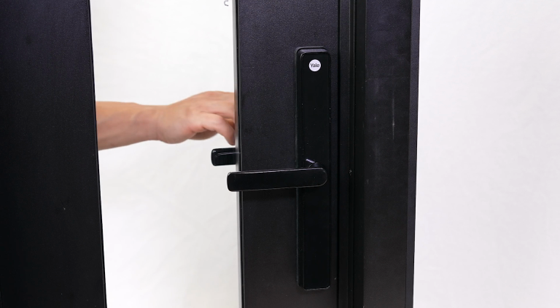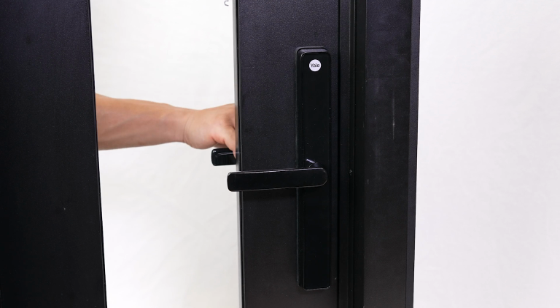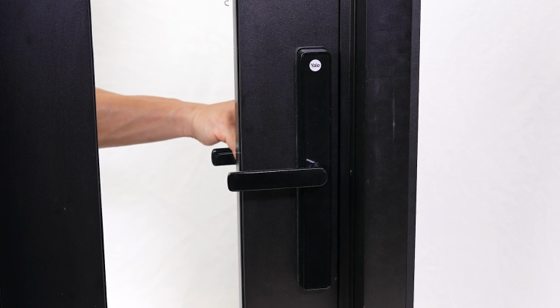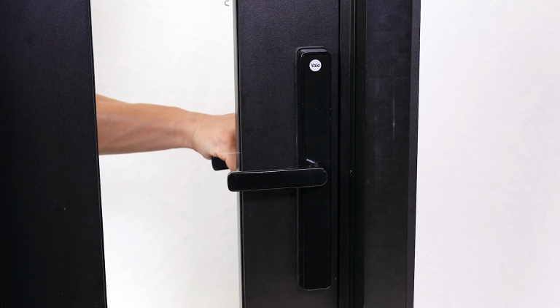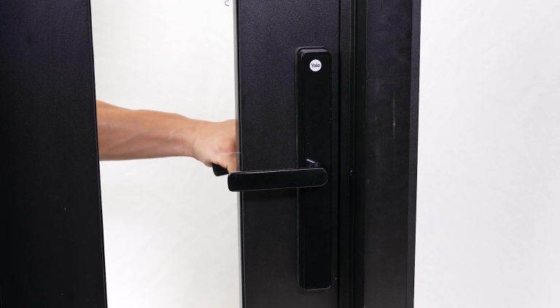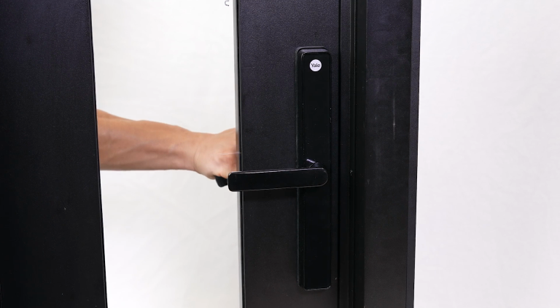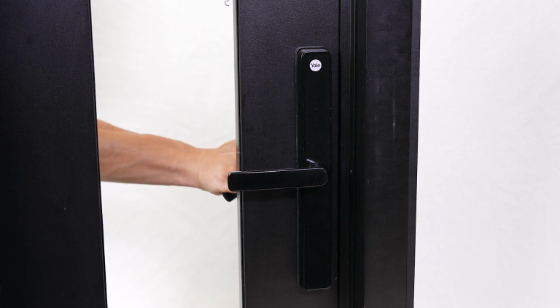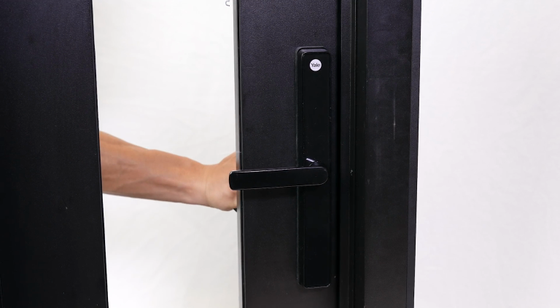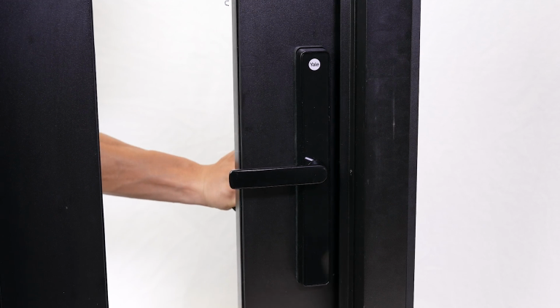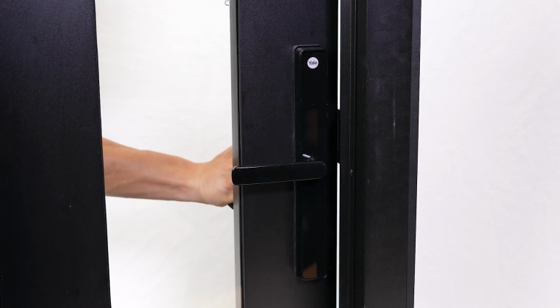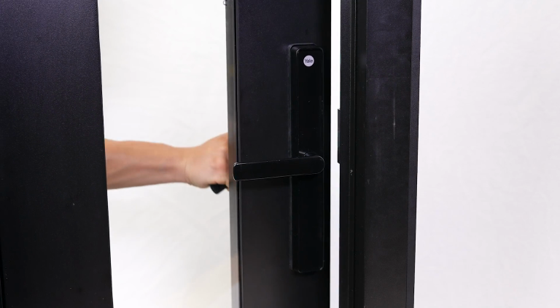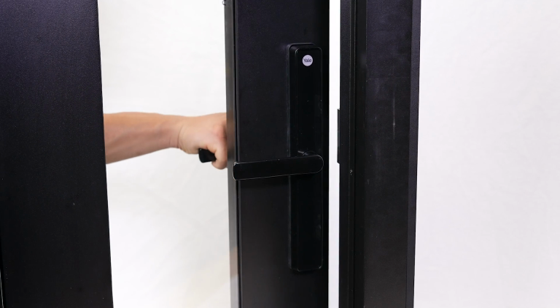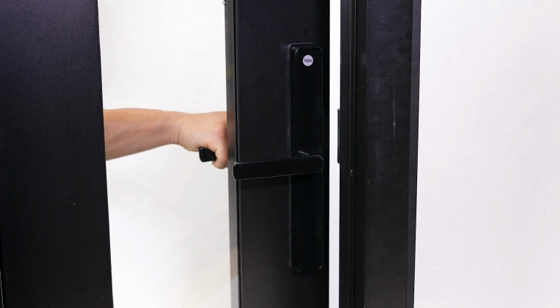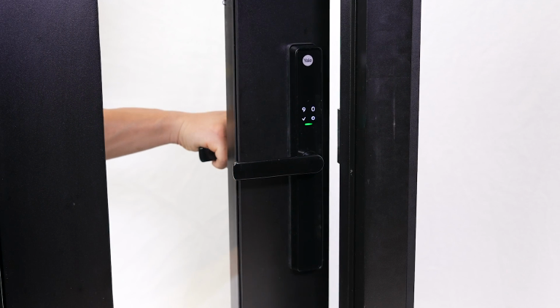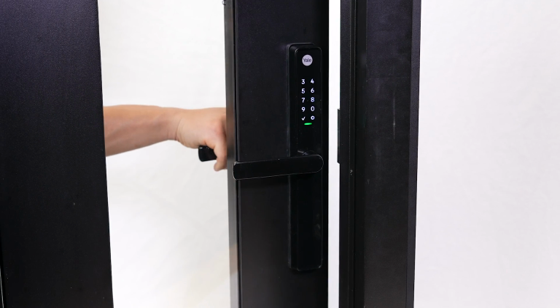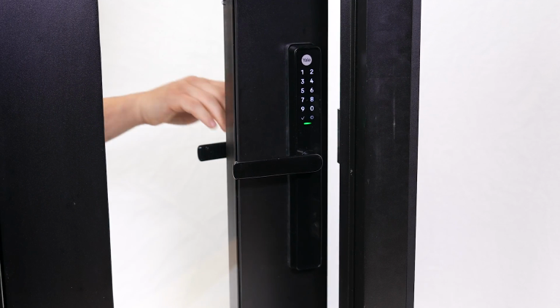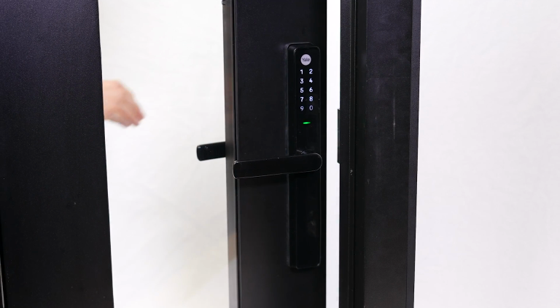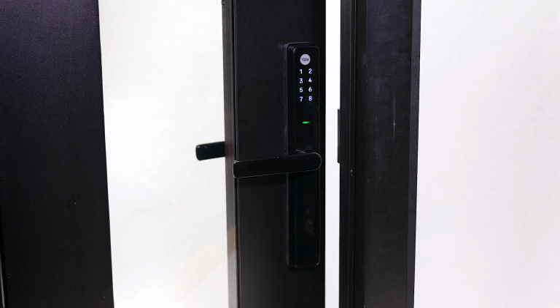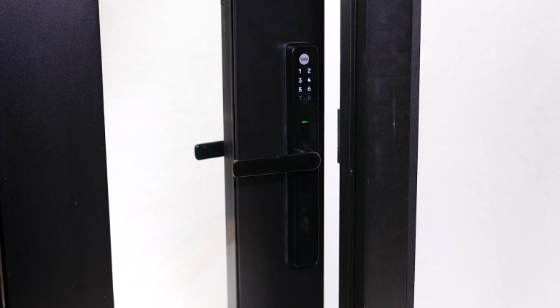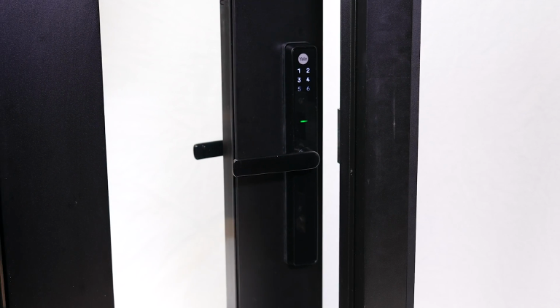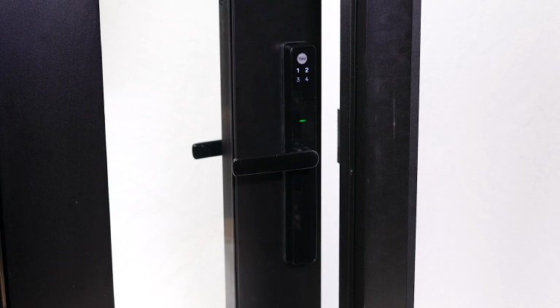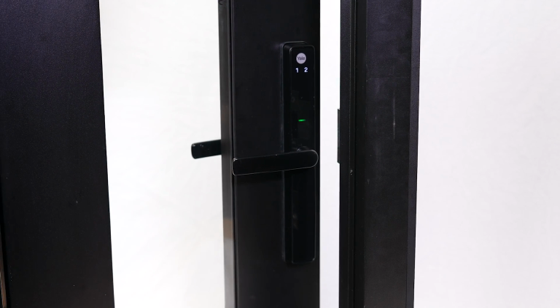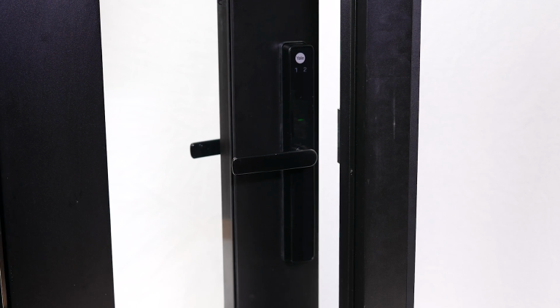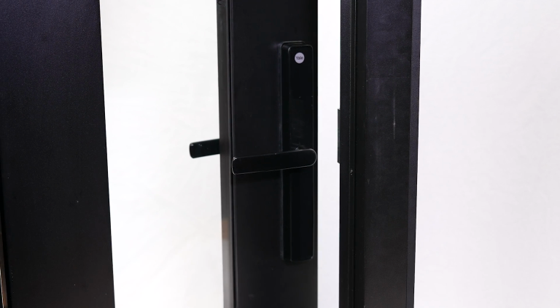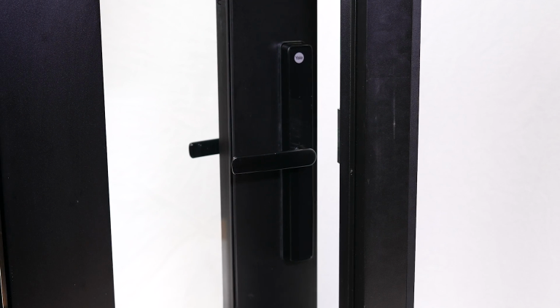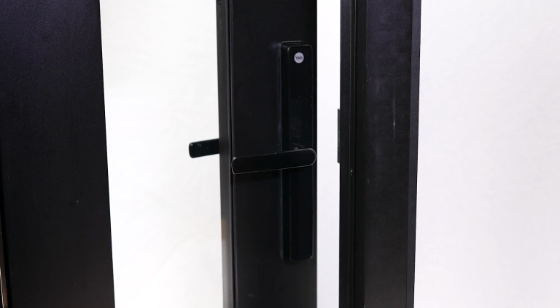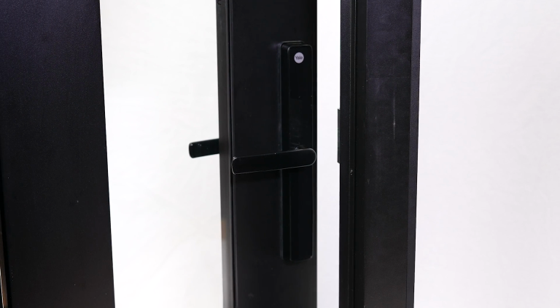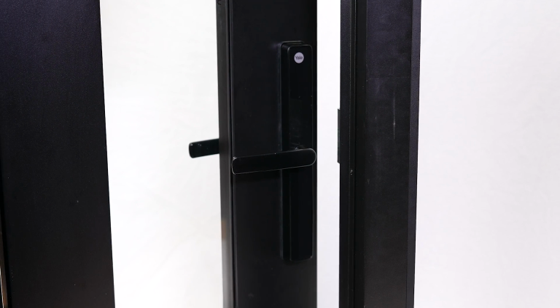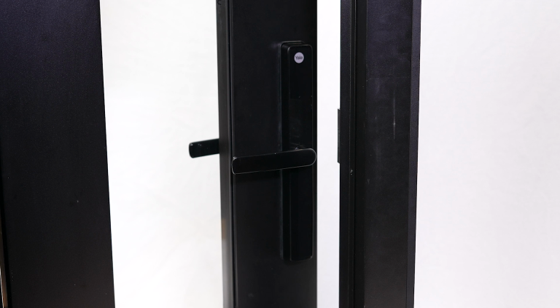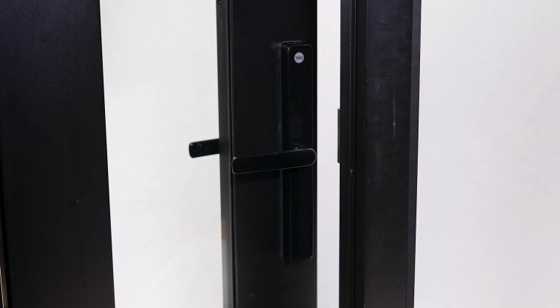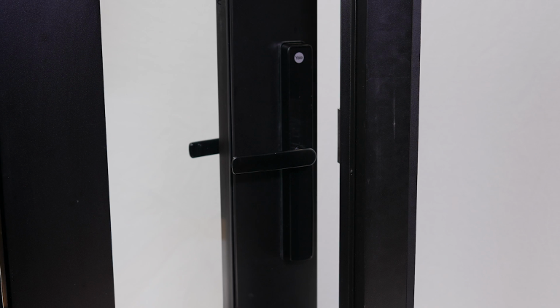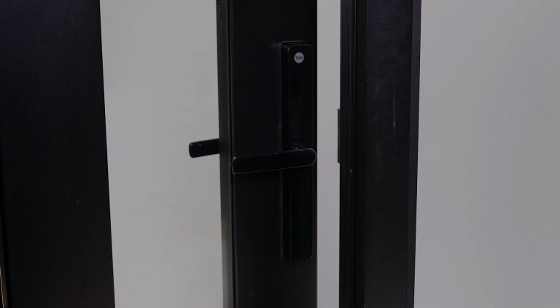When you're programming your lock, make sure to keep the door open at all times, or you could find yourself locked out.